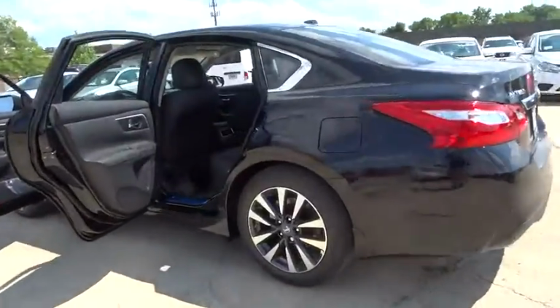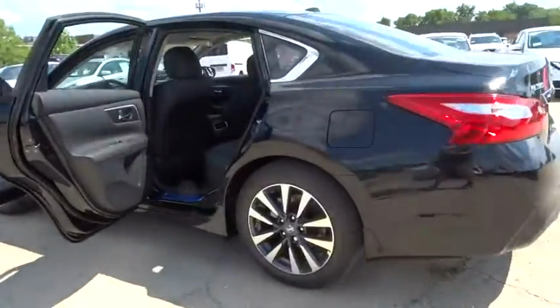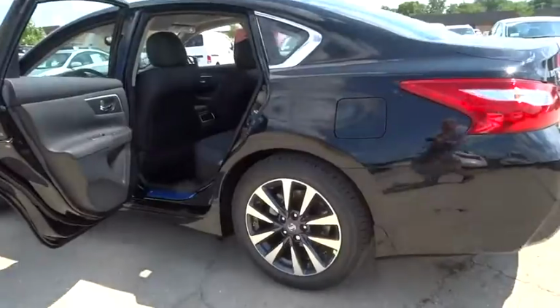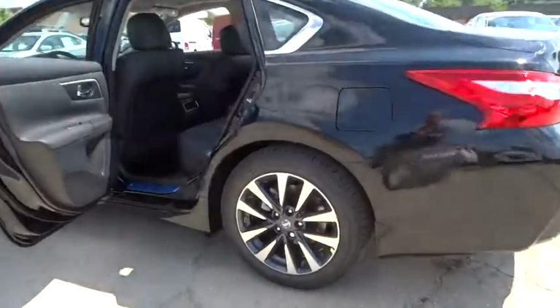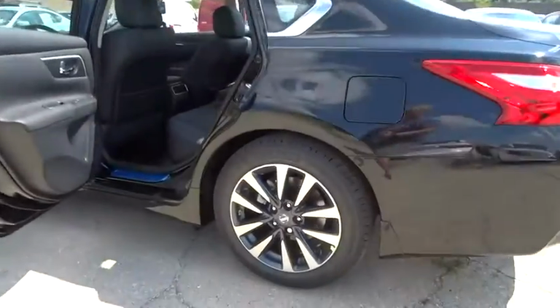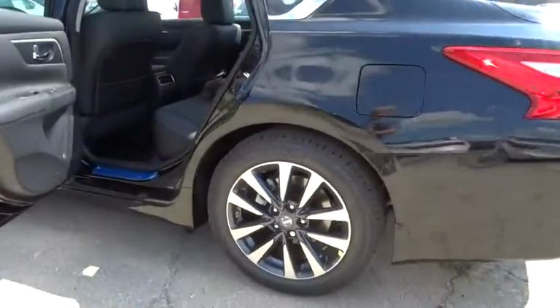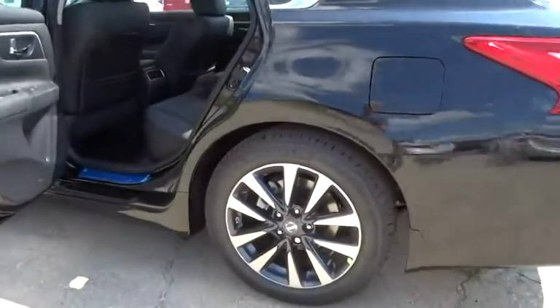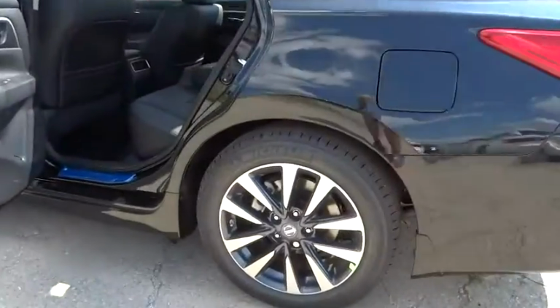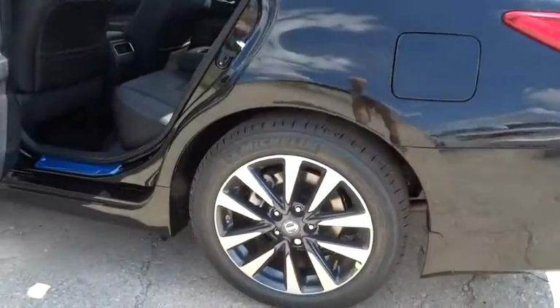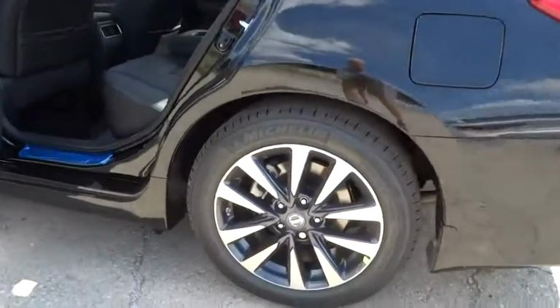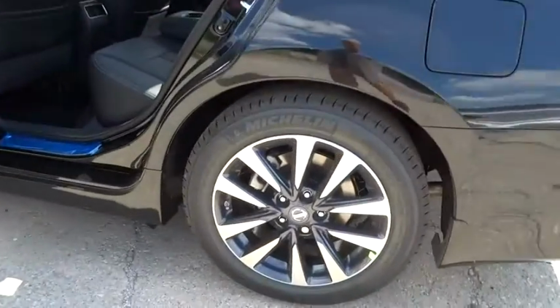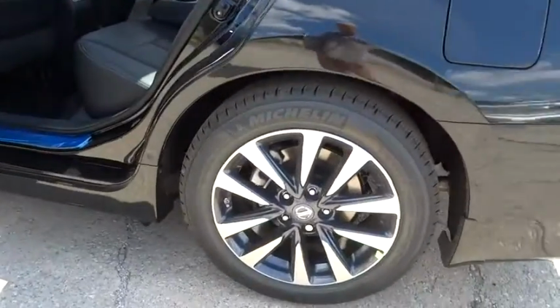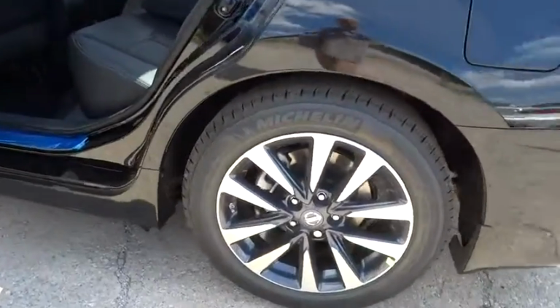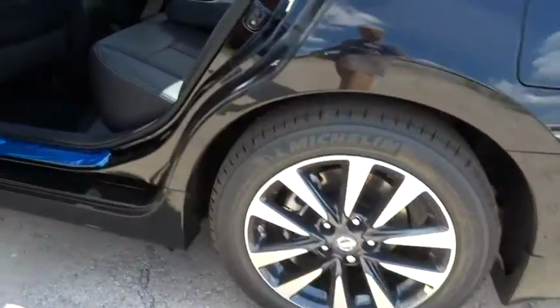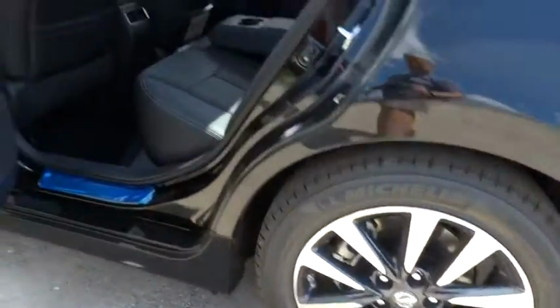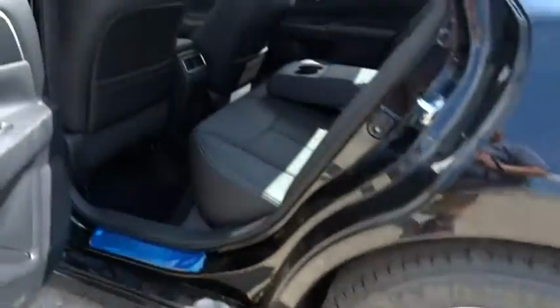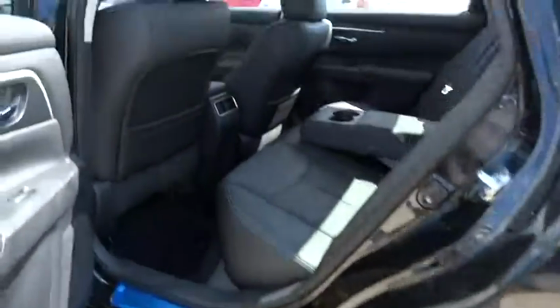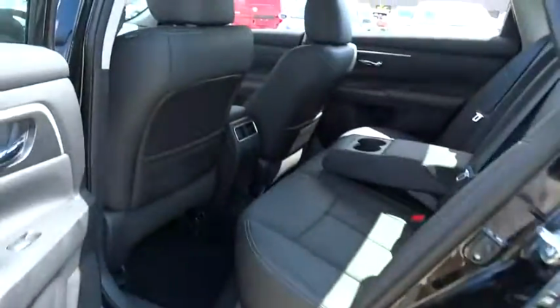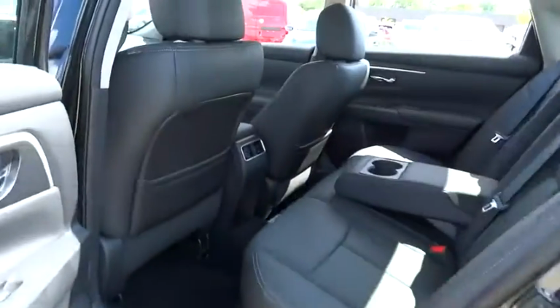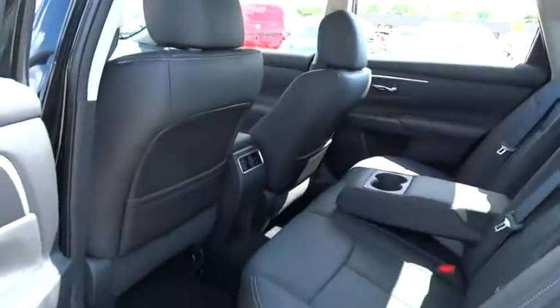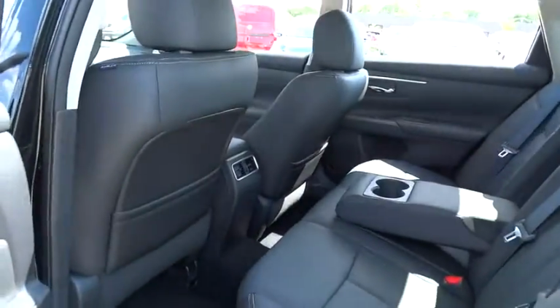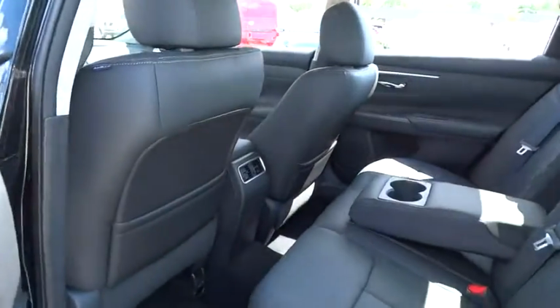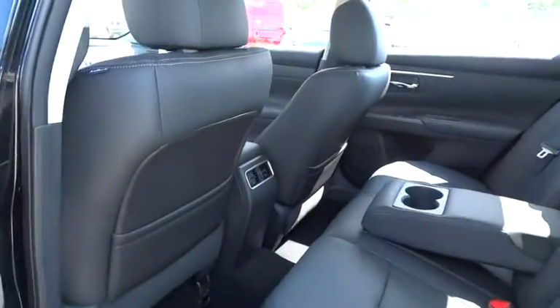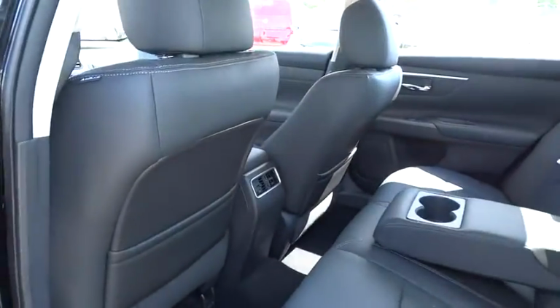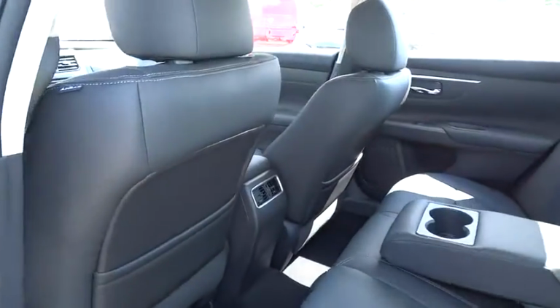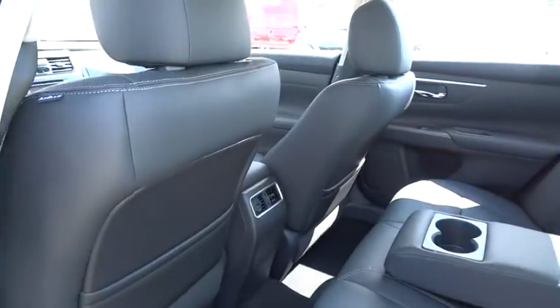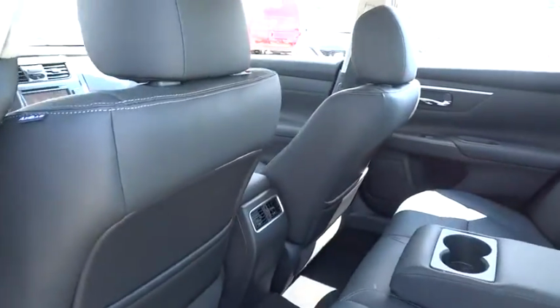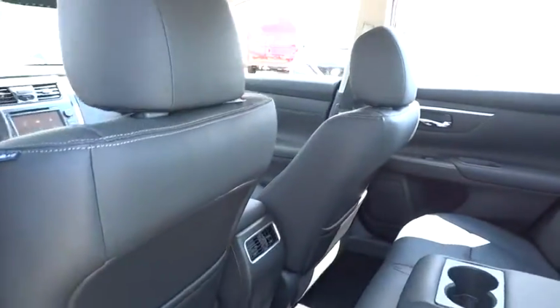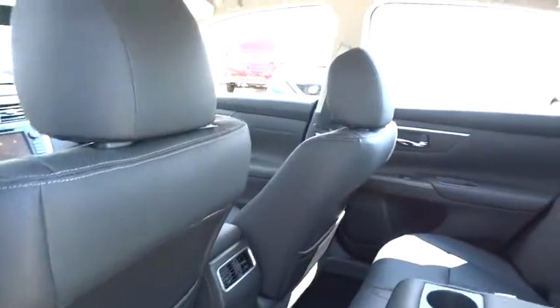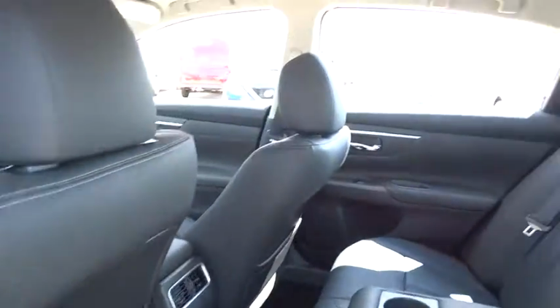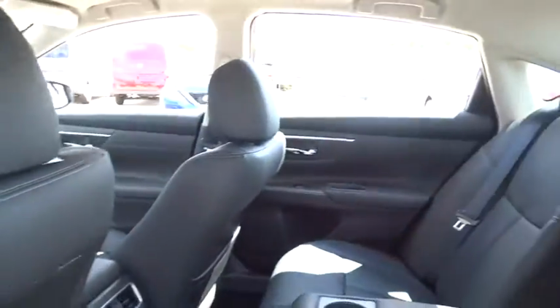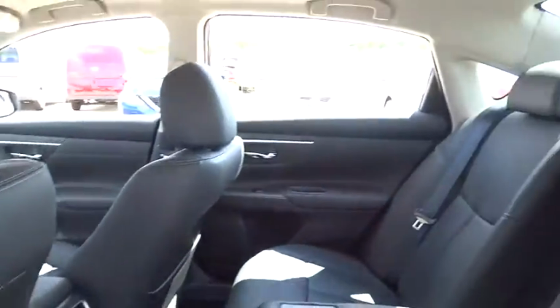CD player, rear window defroster, tachometer, brake assist. Come take a test drive today.